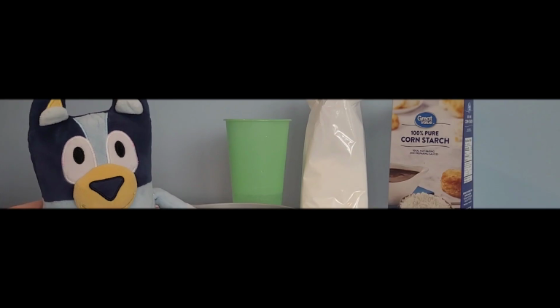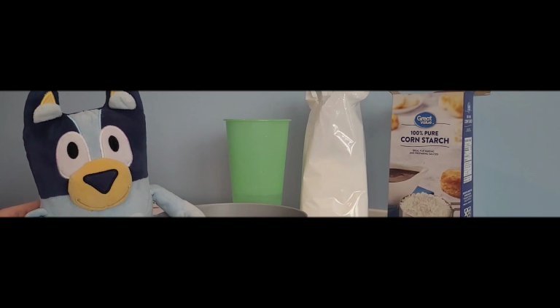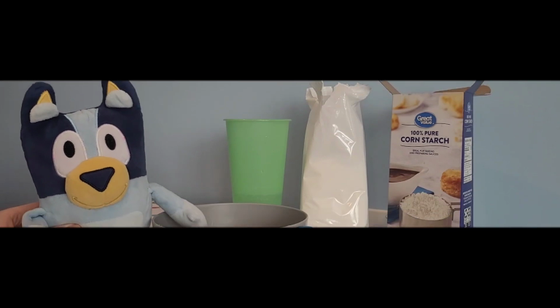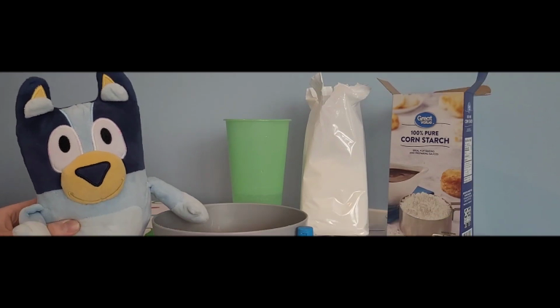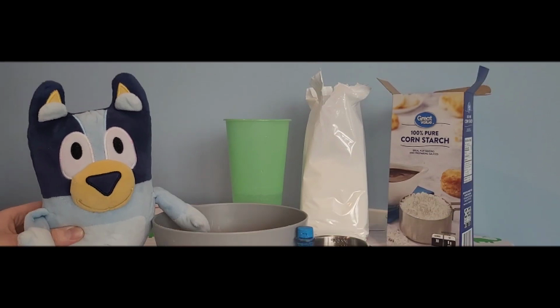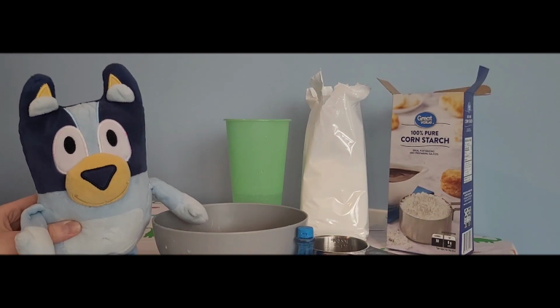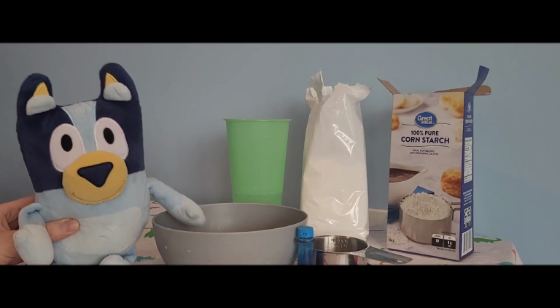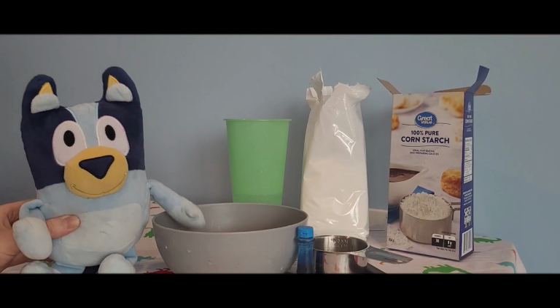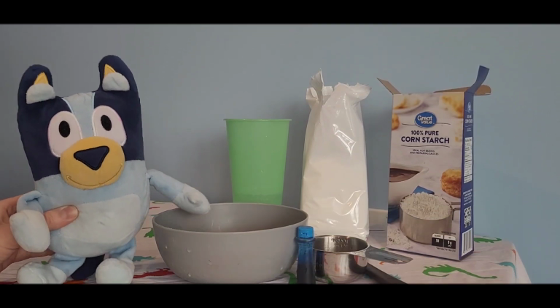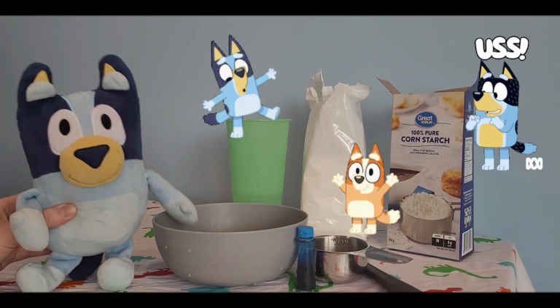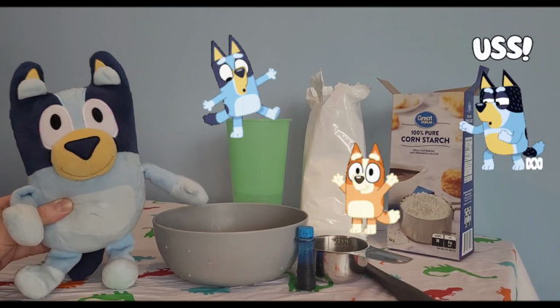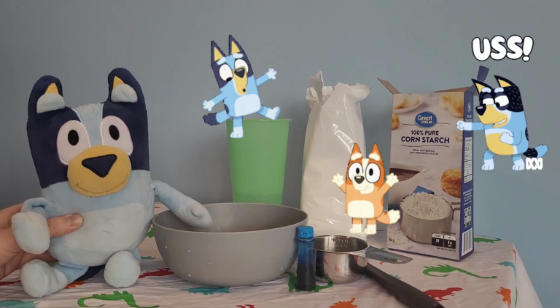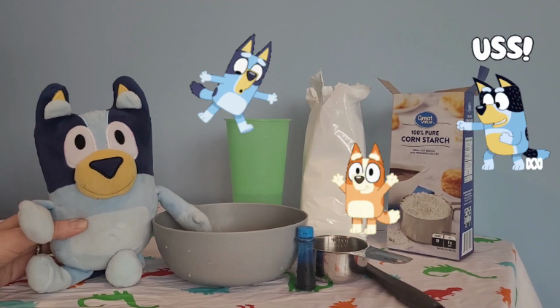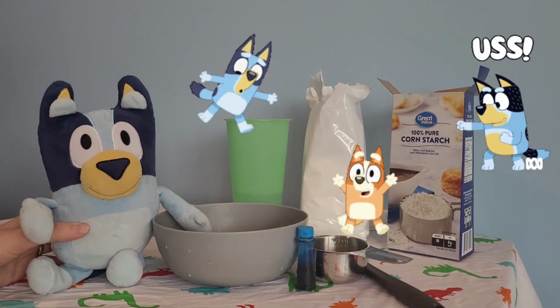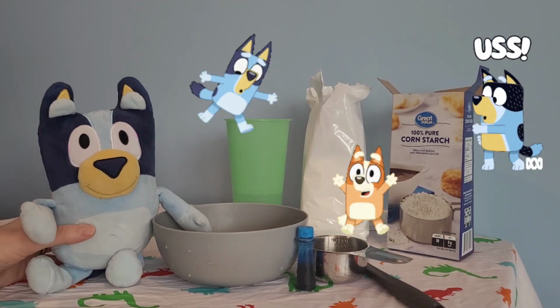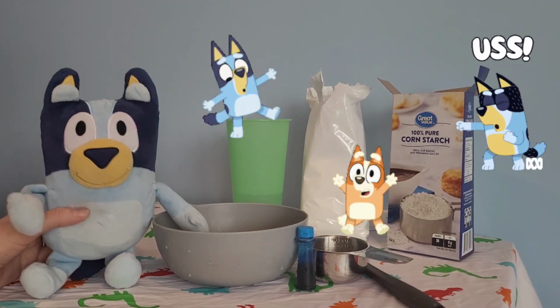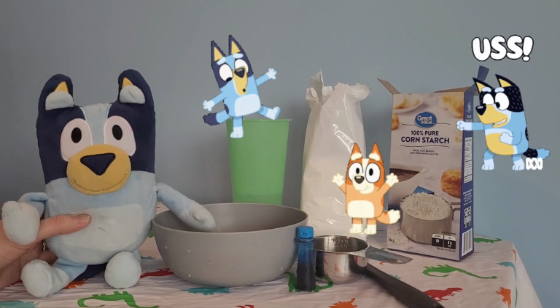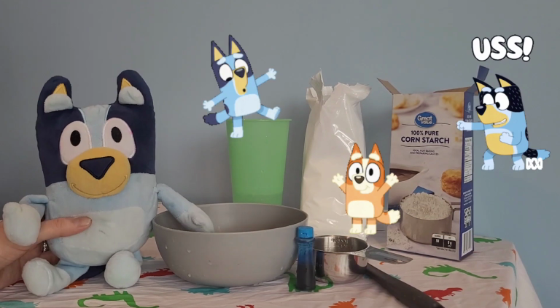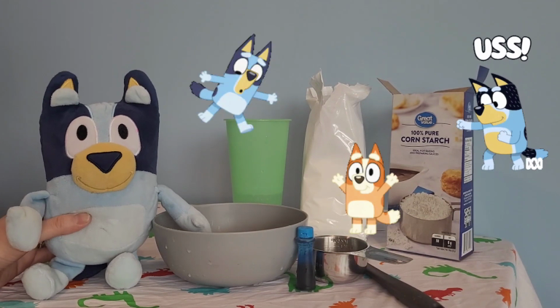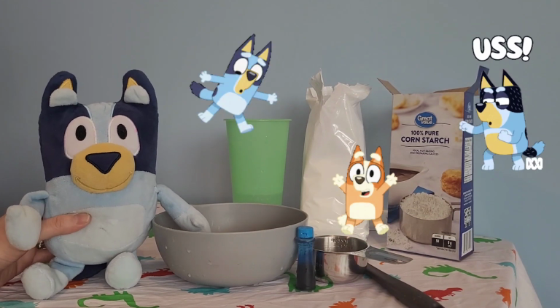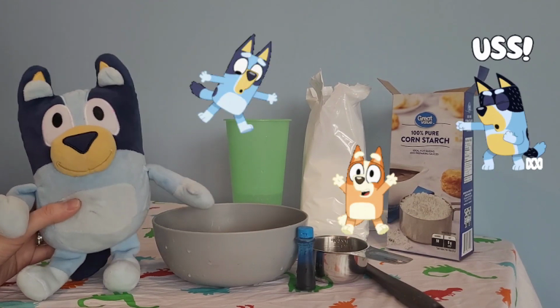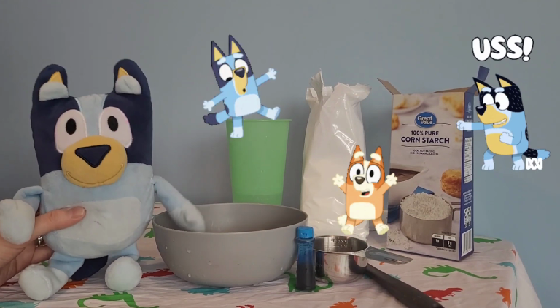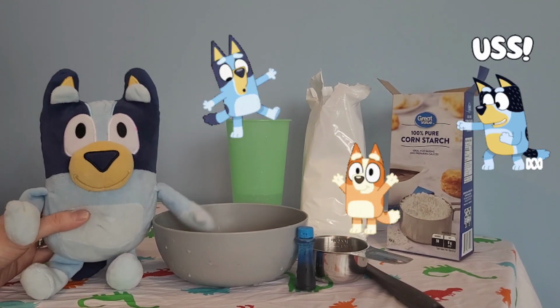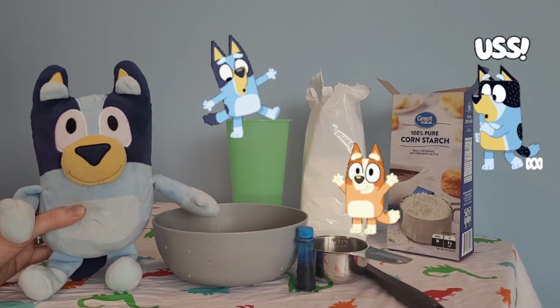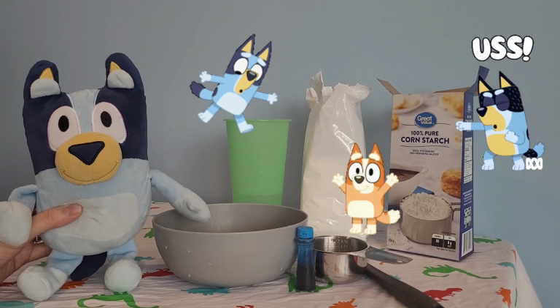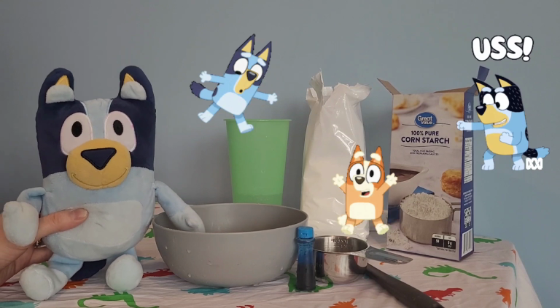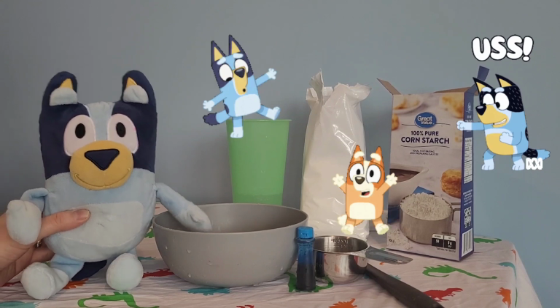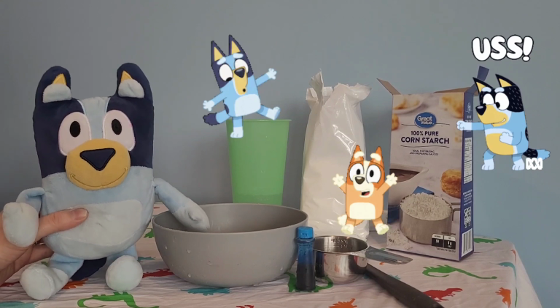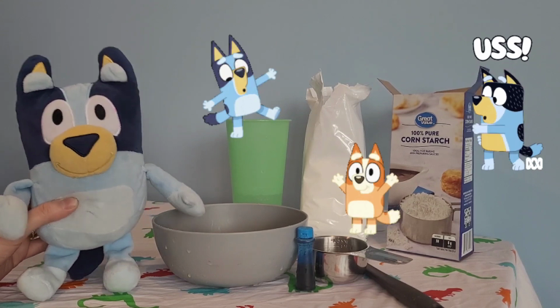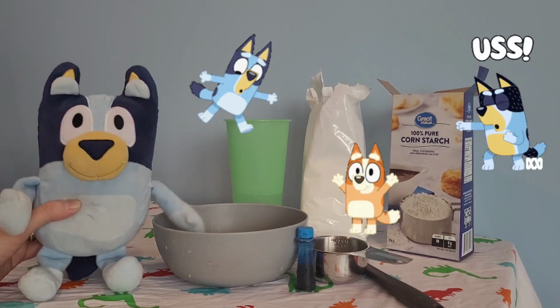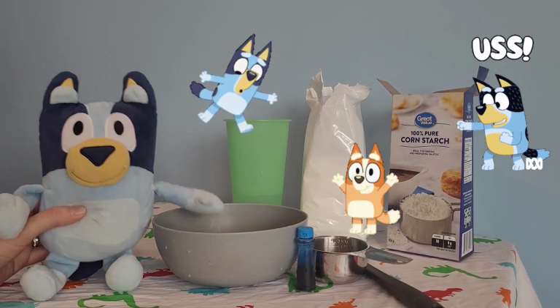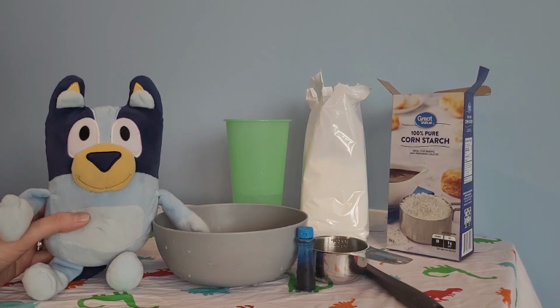Welcome back to Rainbow Playtime. Today we are going to be making oobleck.